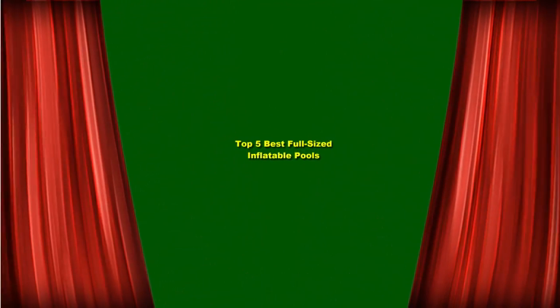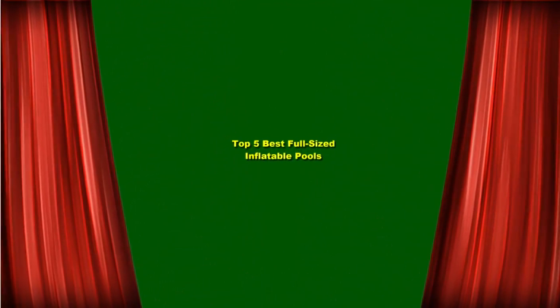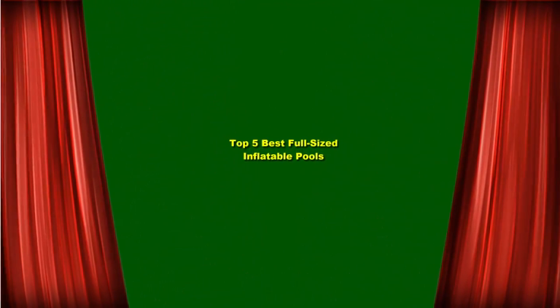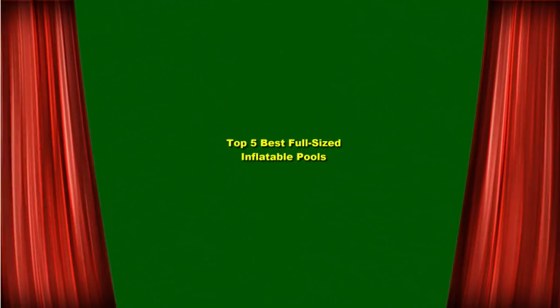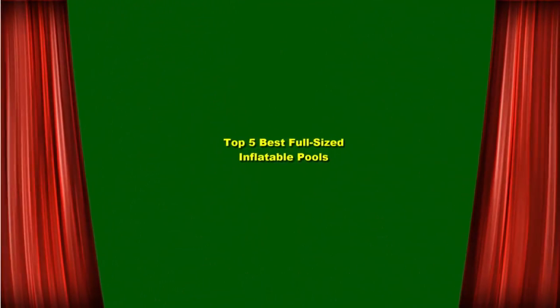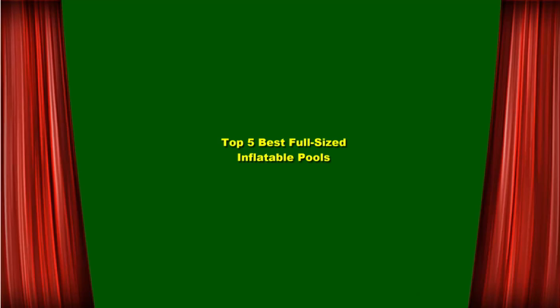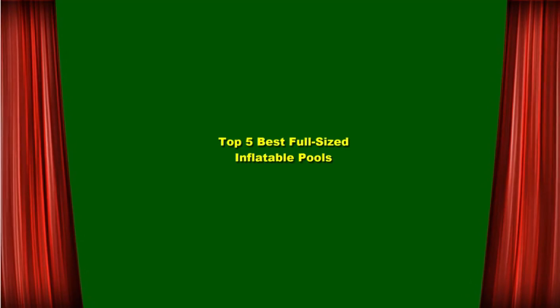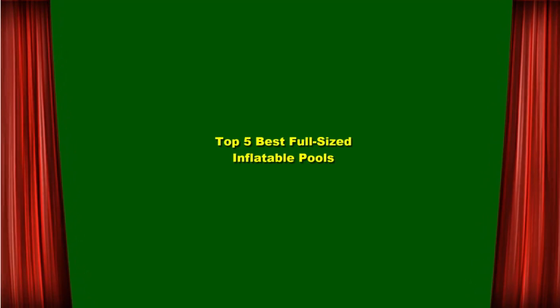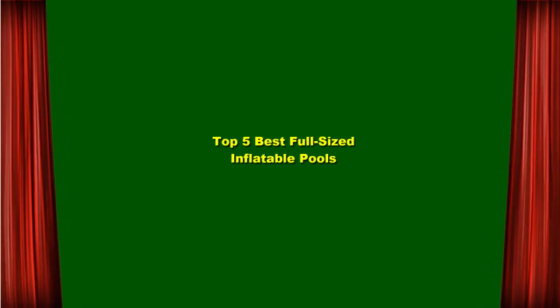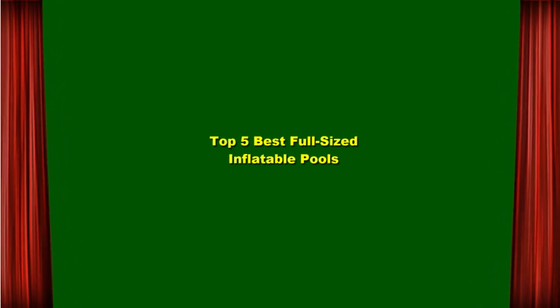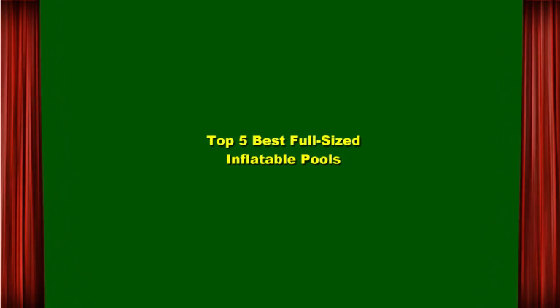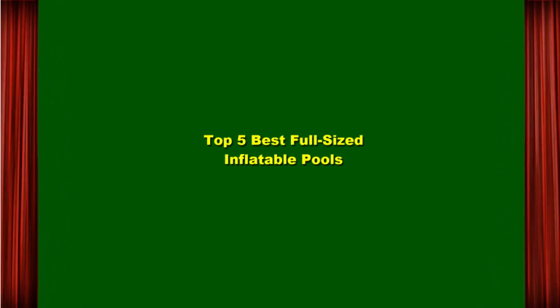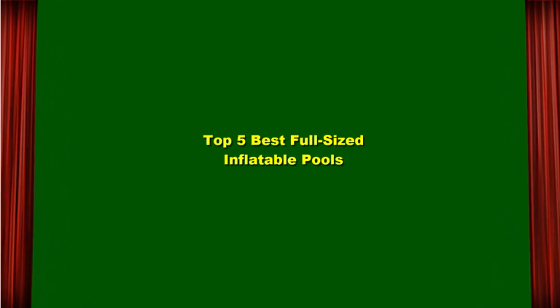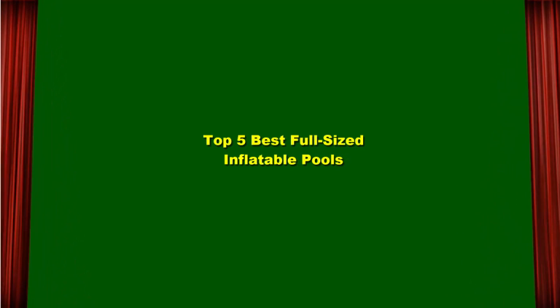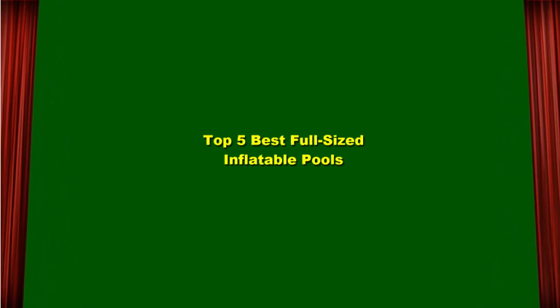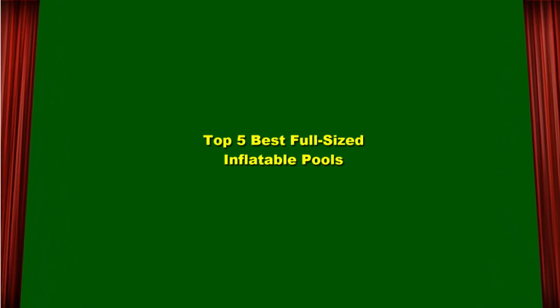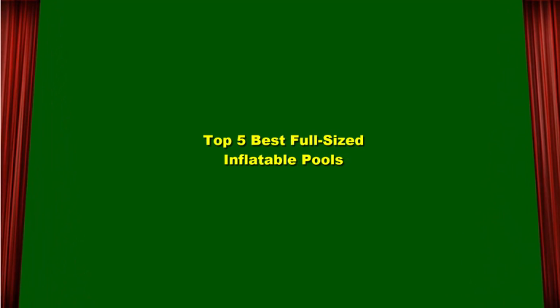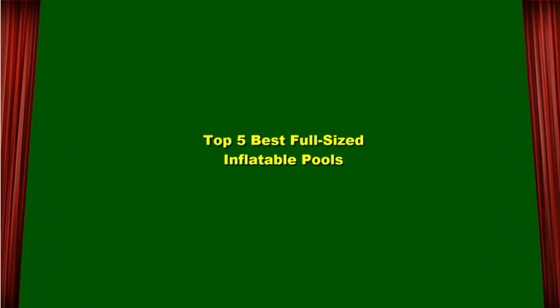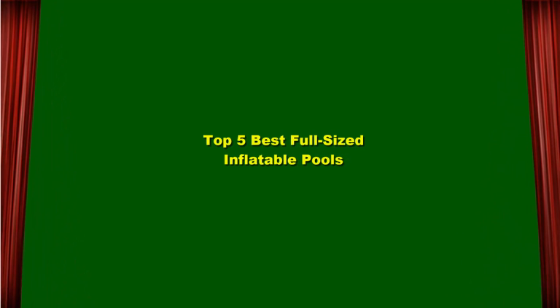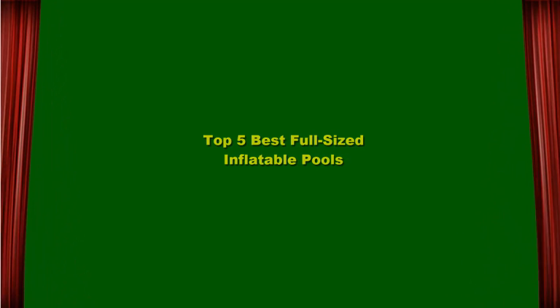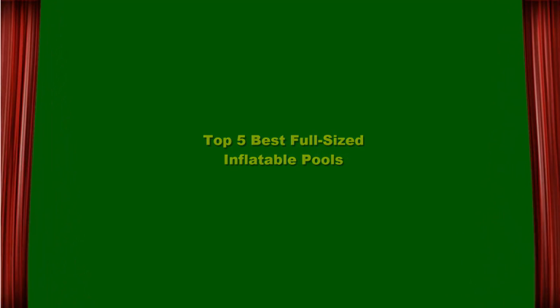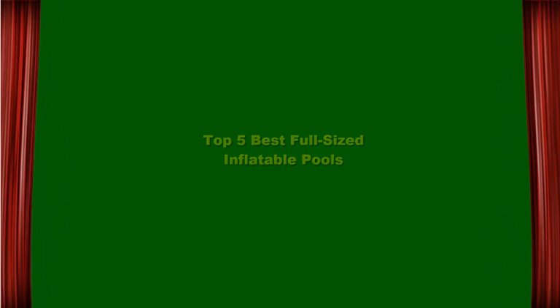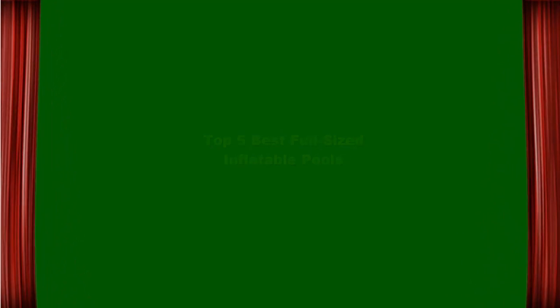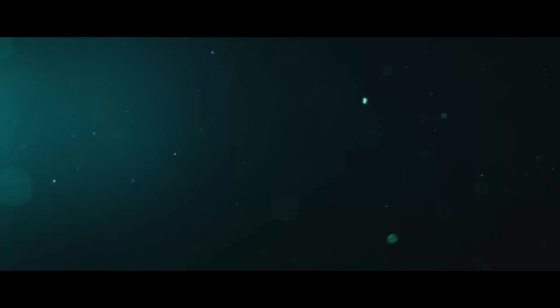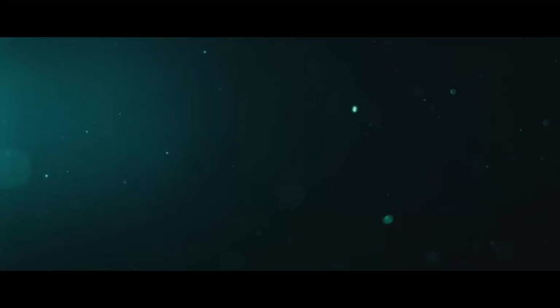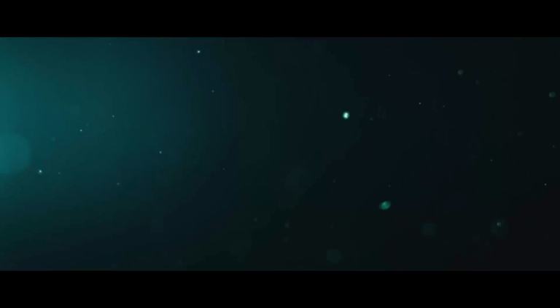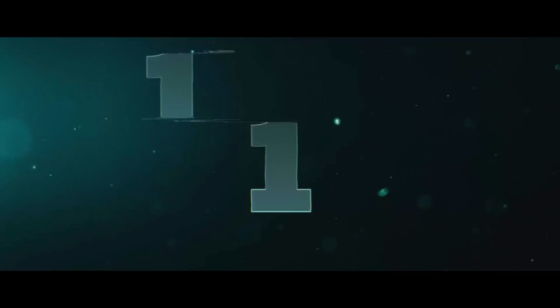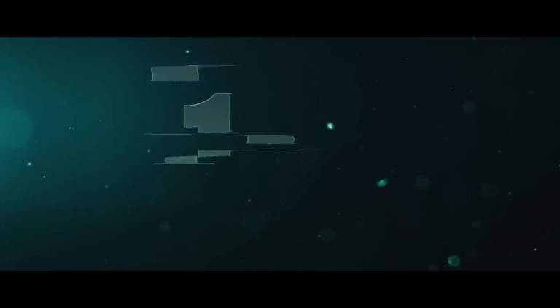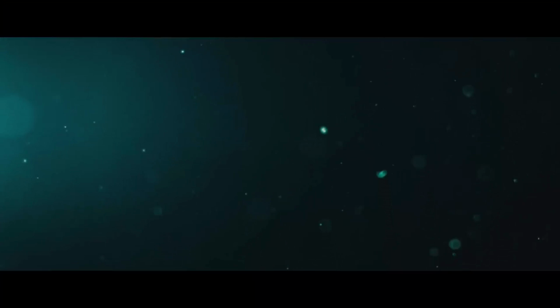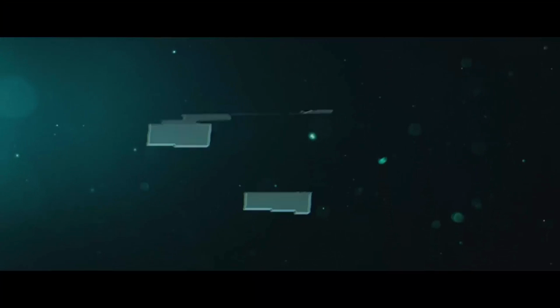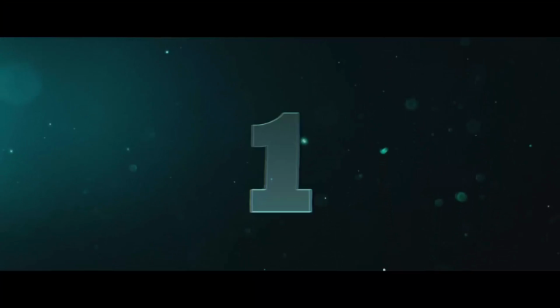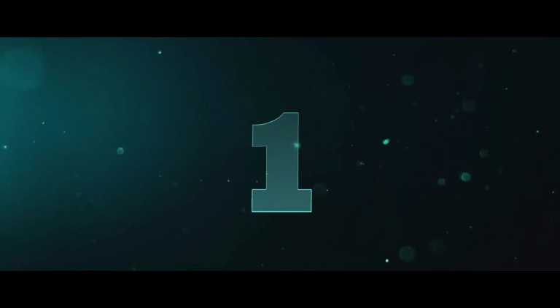Top 5 Best Full-Sized Inflatable Pools. Top 1.